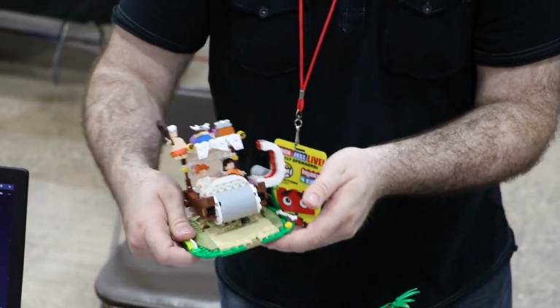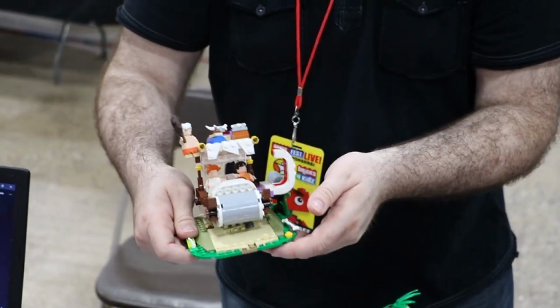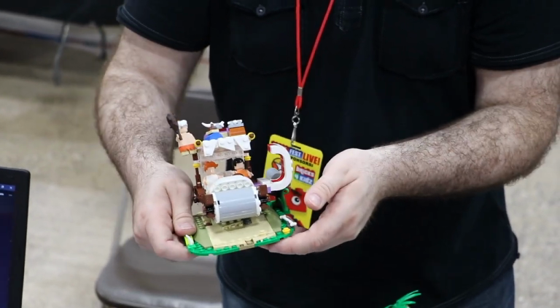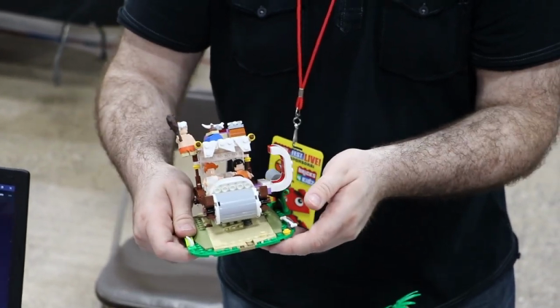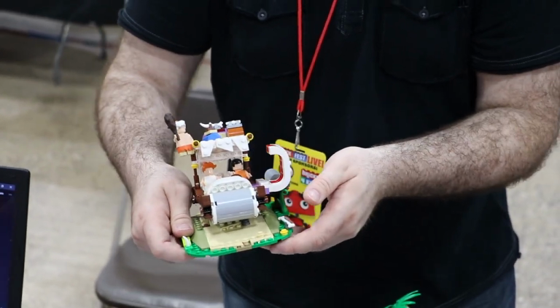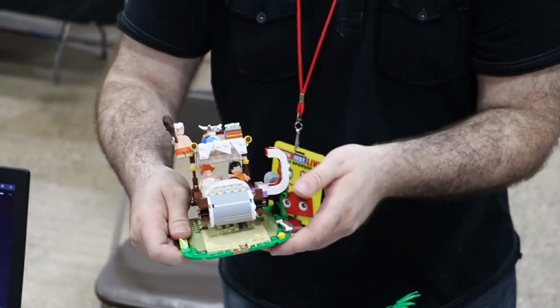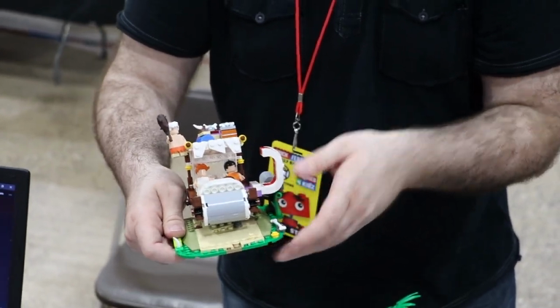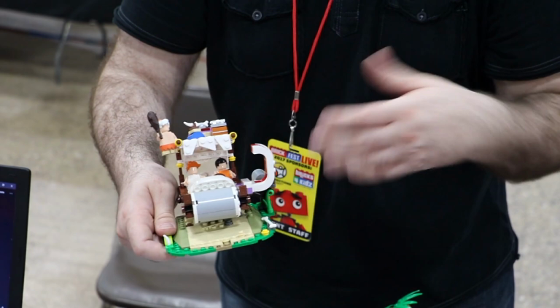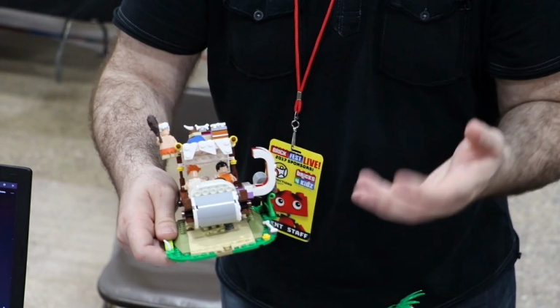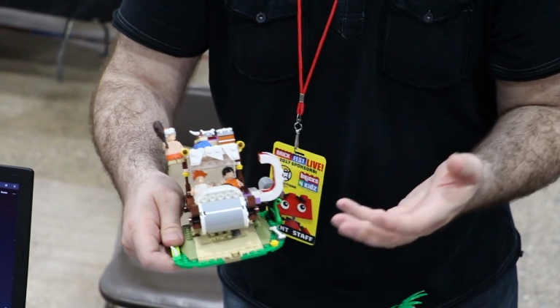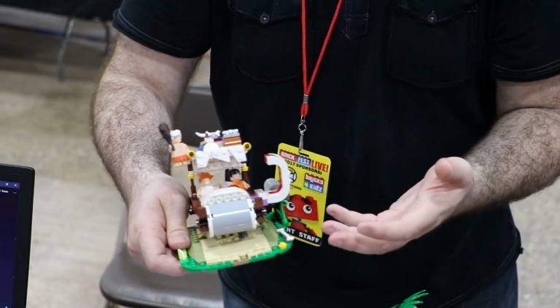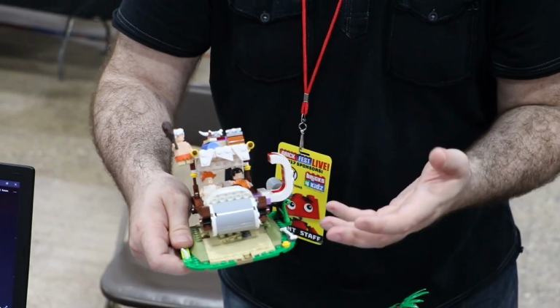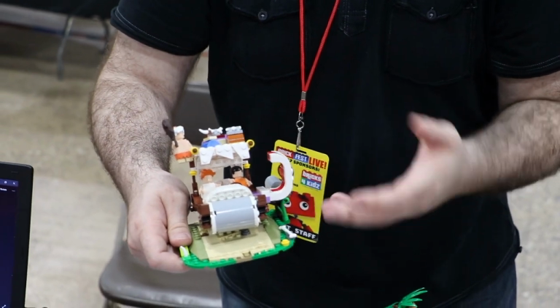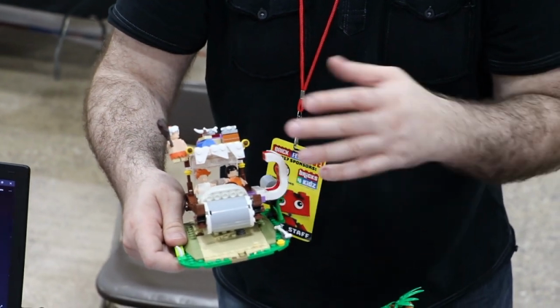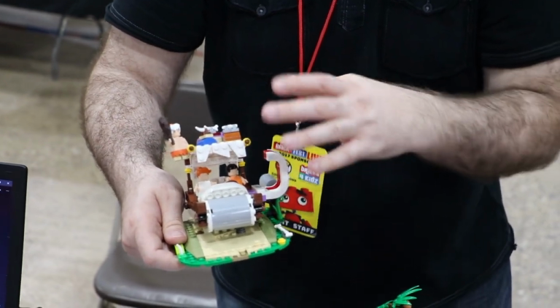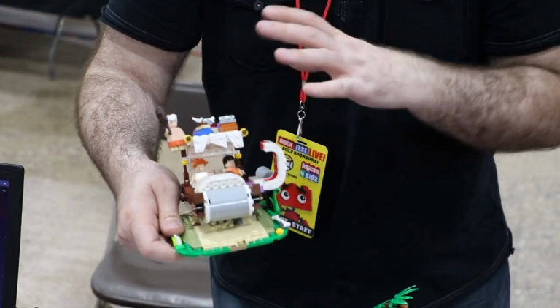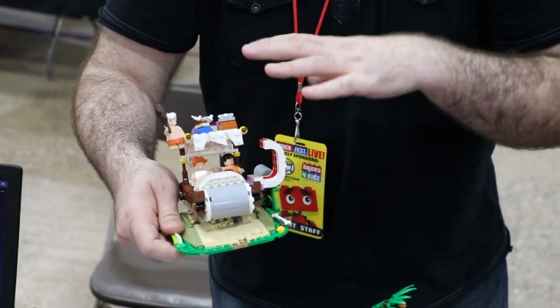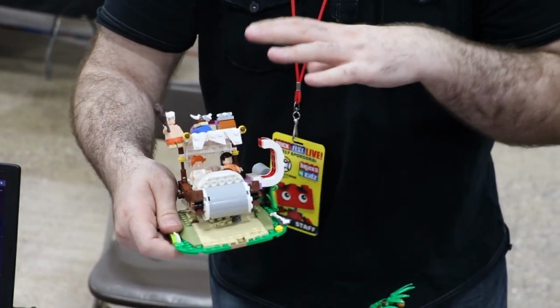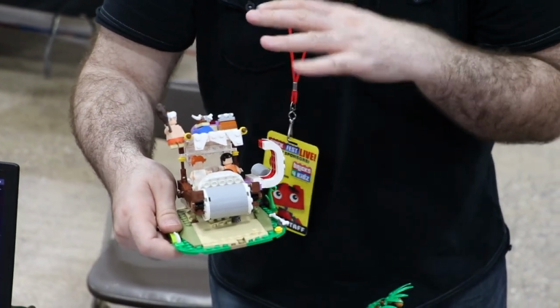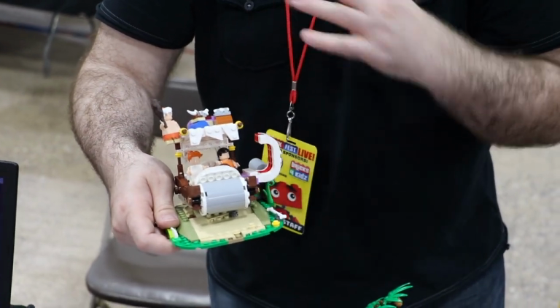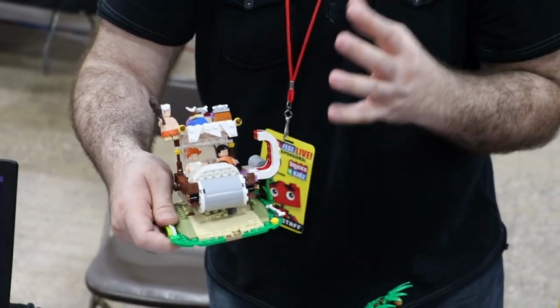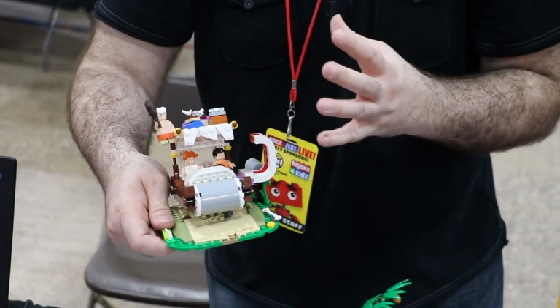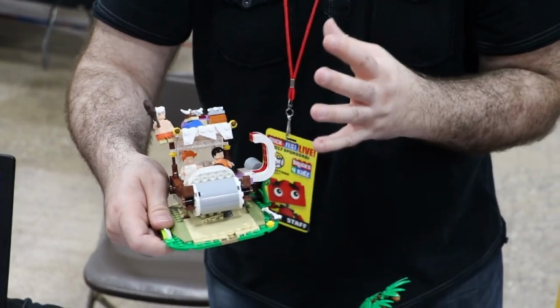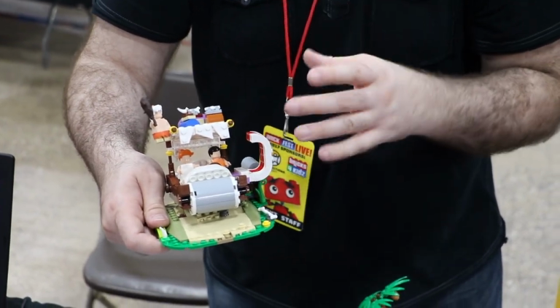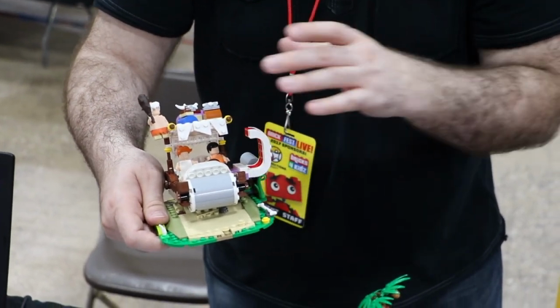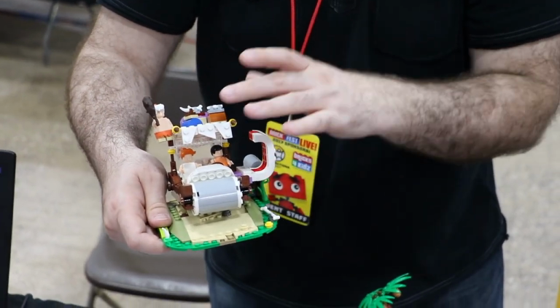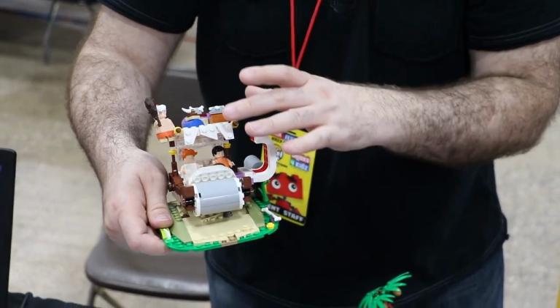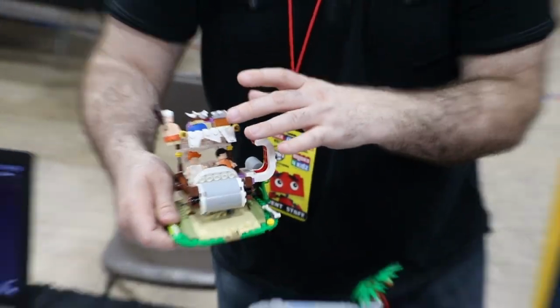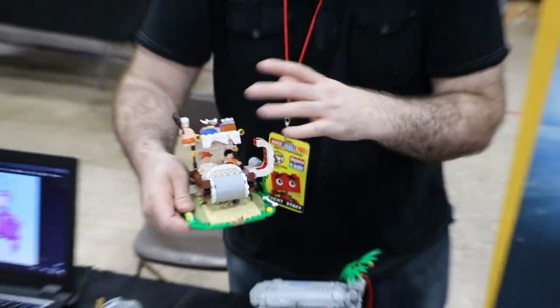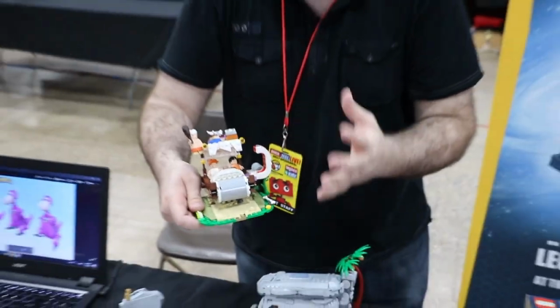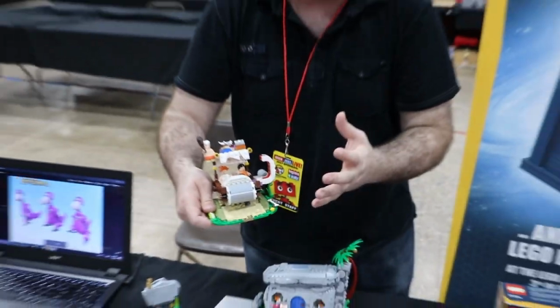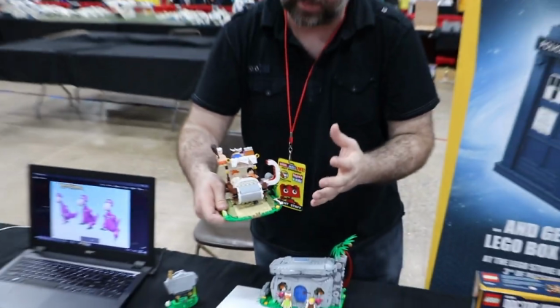On the LEGO Ideas website it shows all the printed parts, like on the faces and the body.